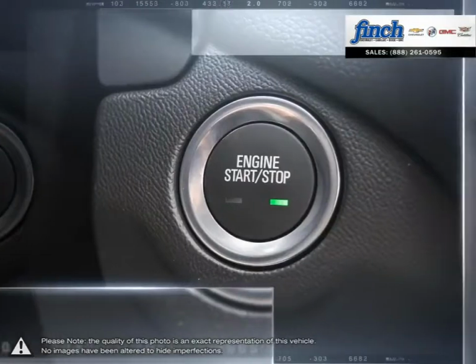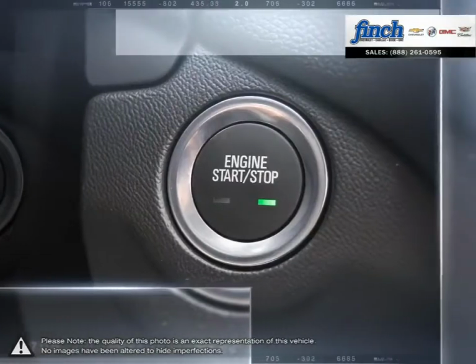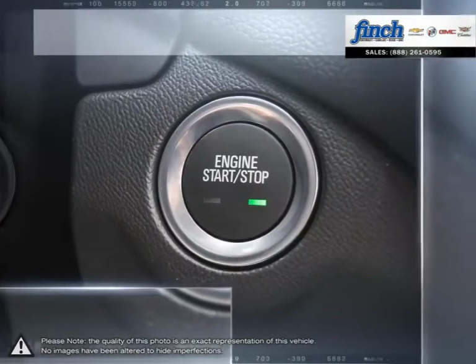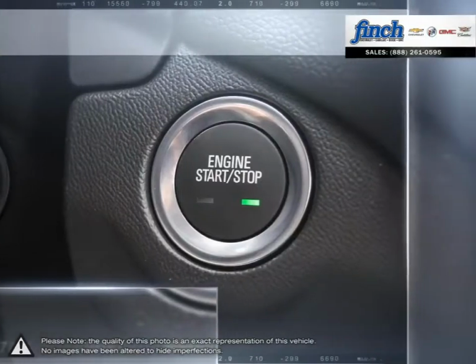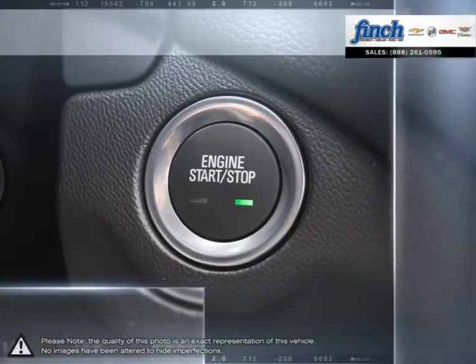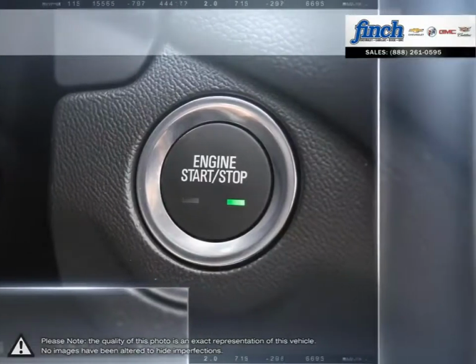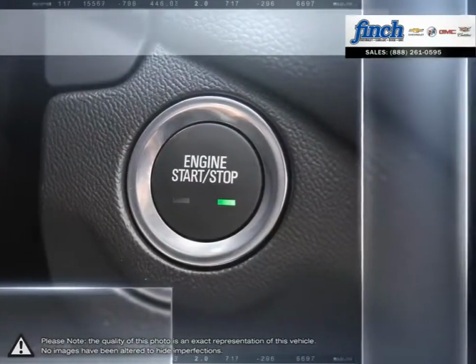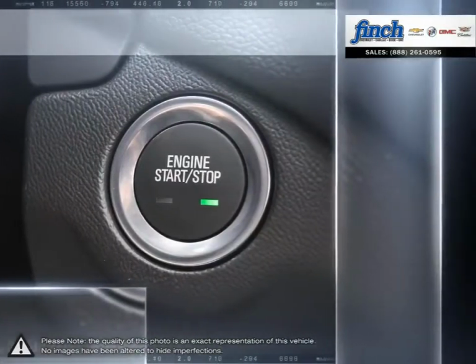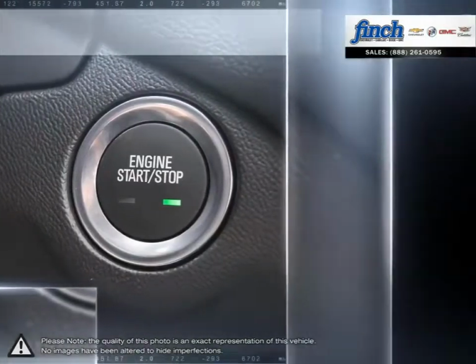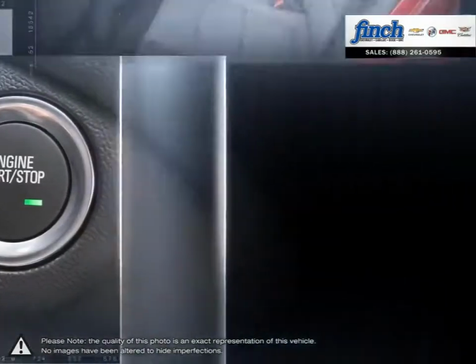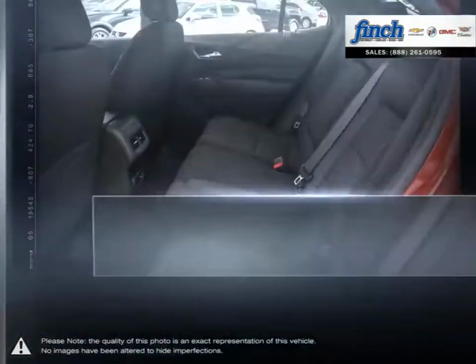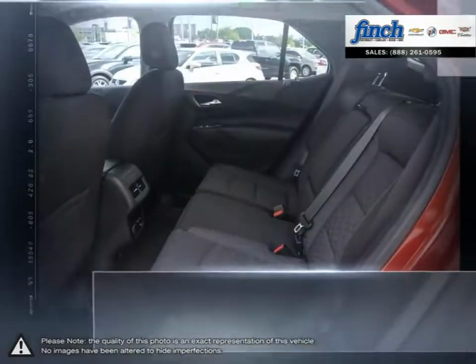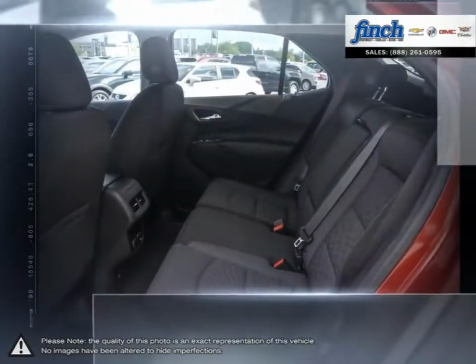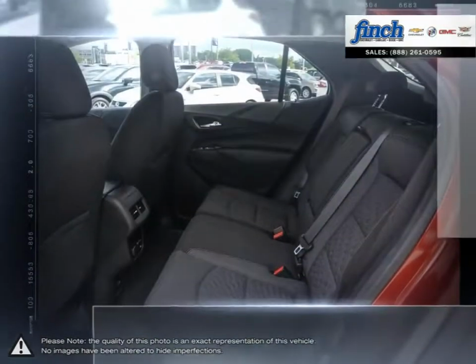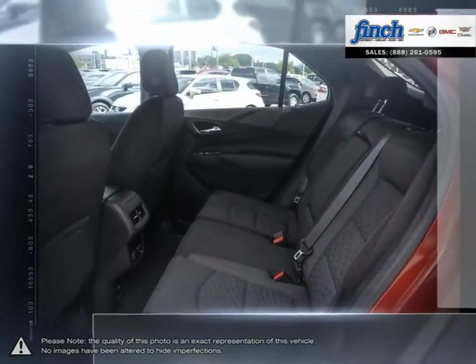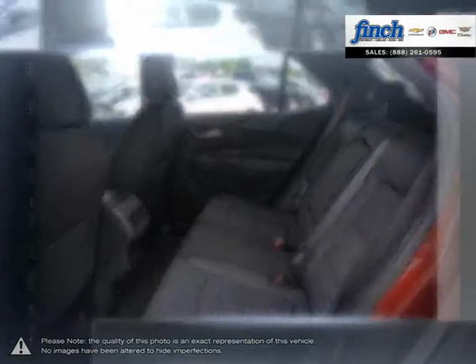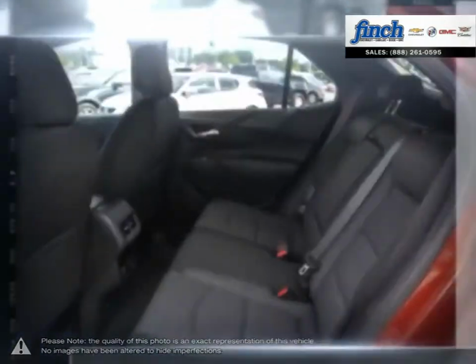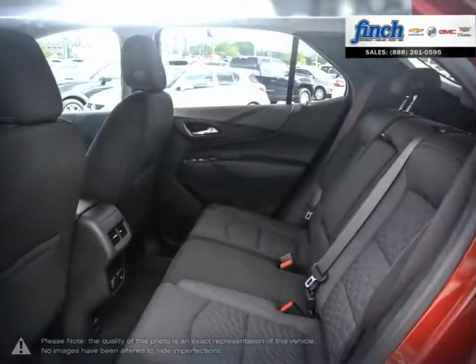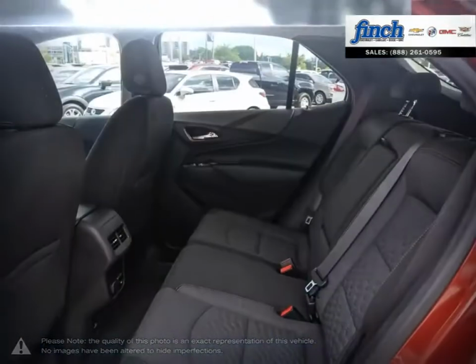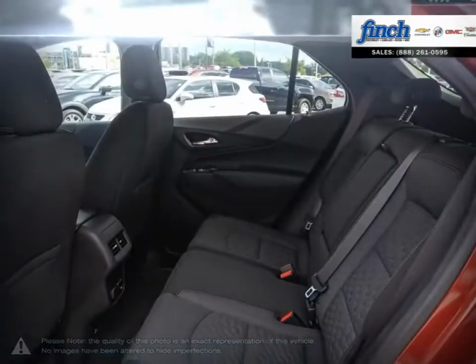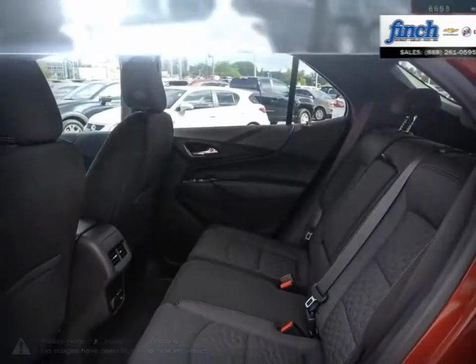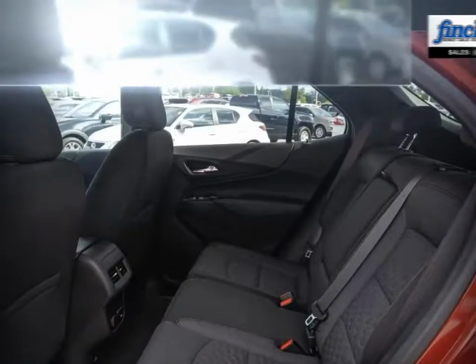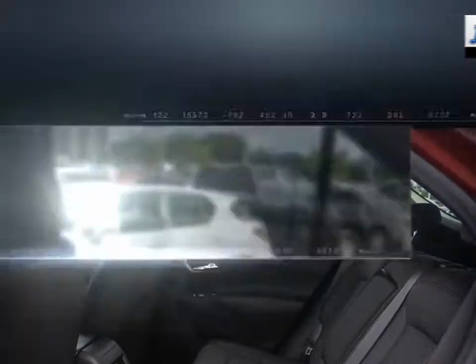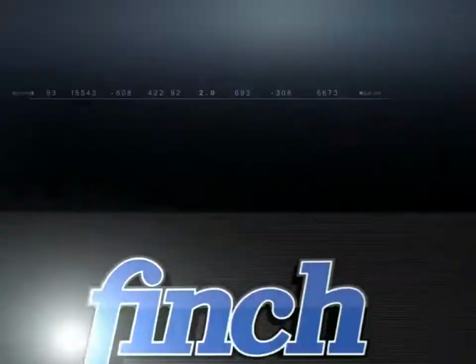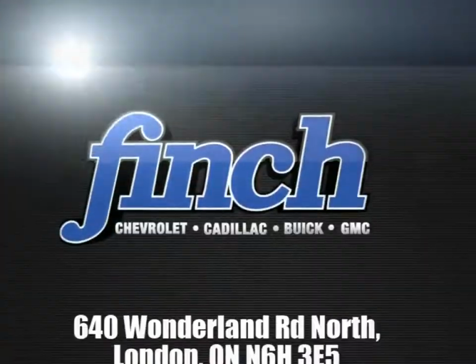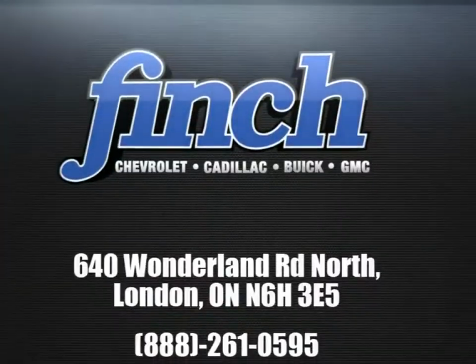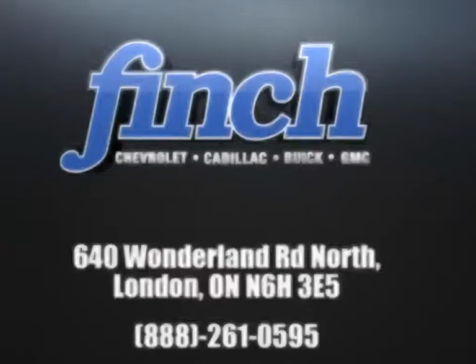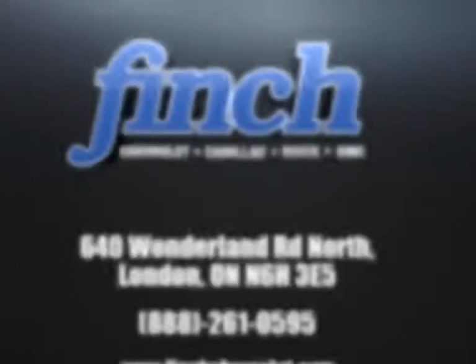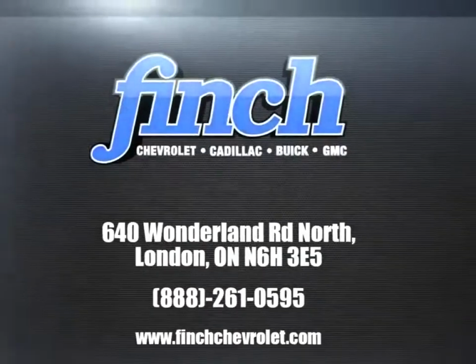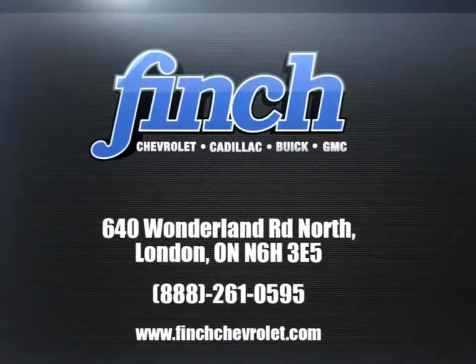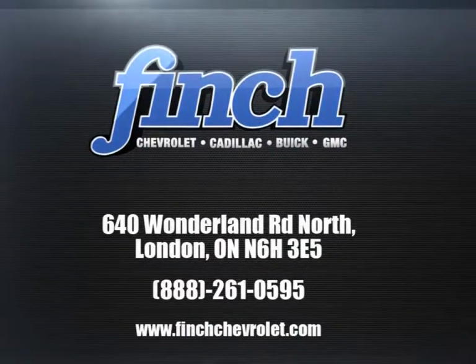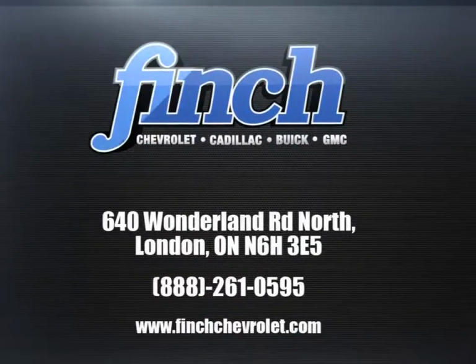Our goal is to build relationships with our customers that last a lifetime. So stop by to check out our inventory and schedule your test drive today.